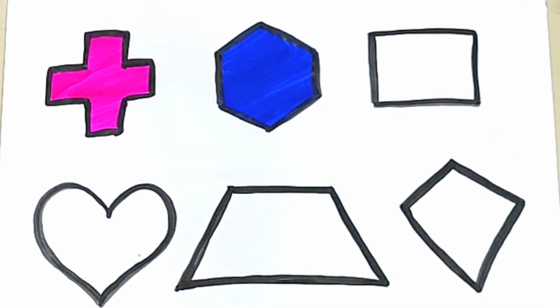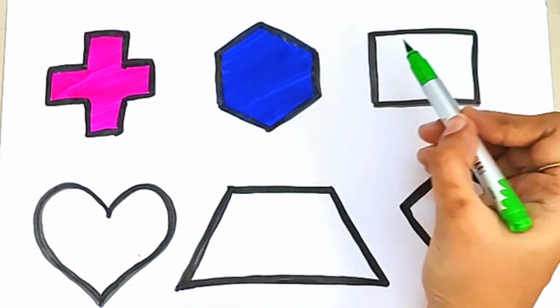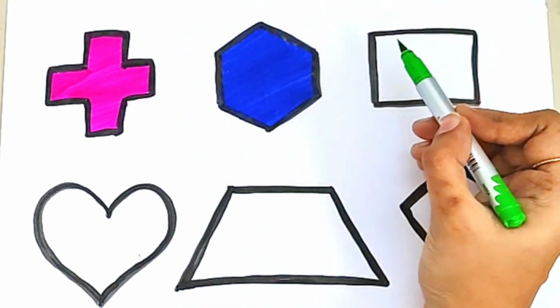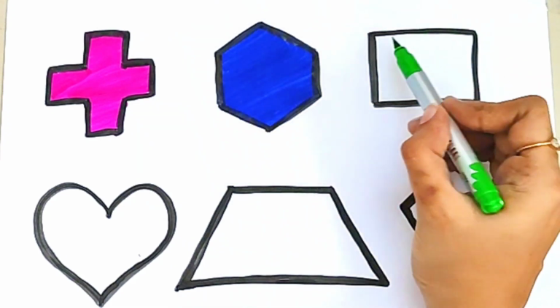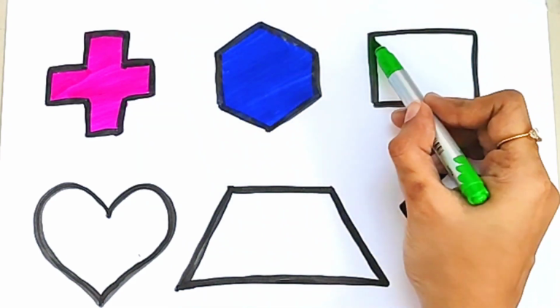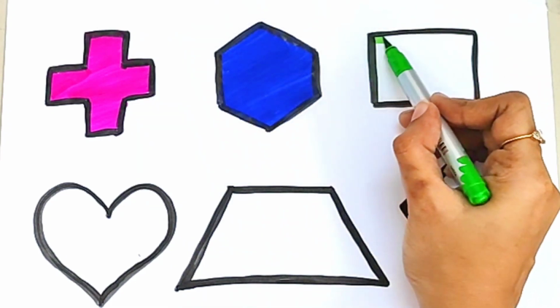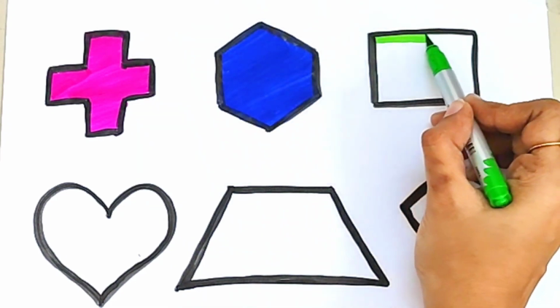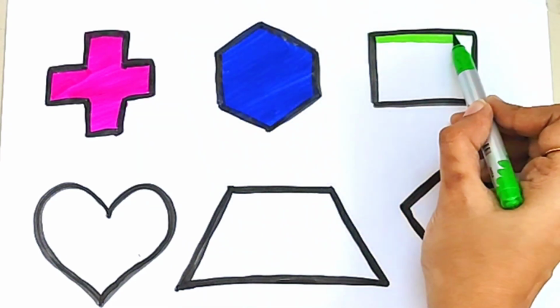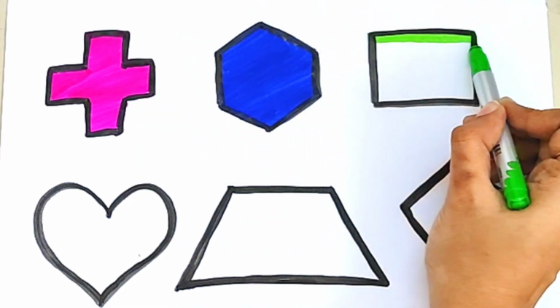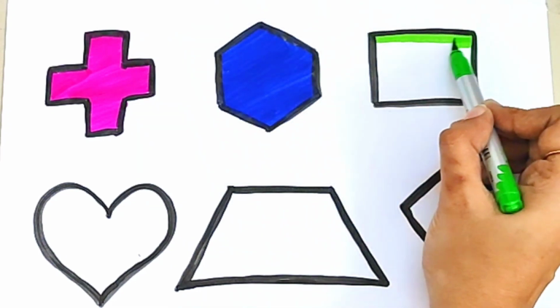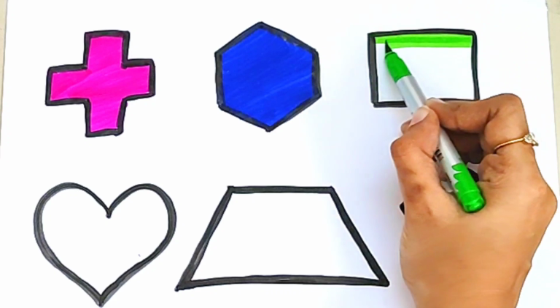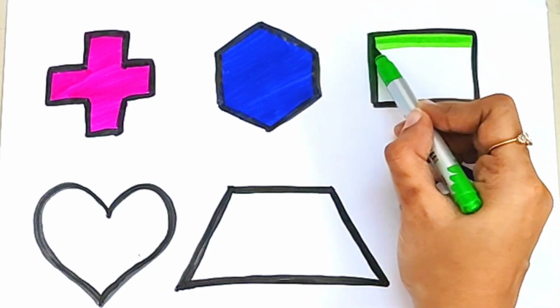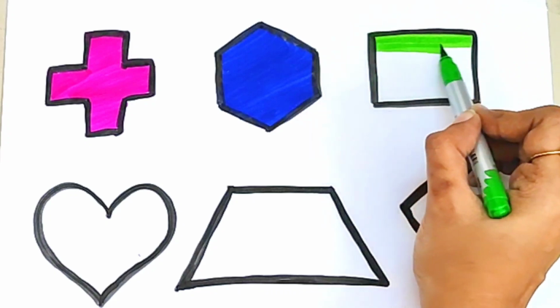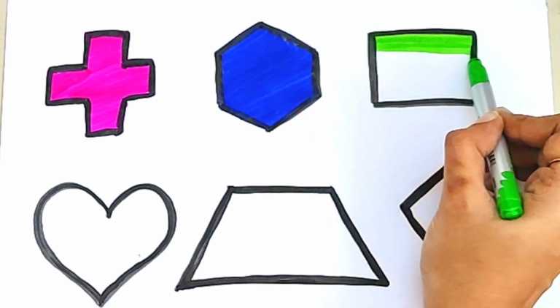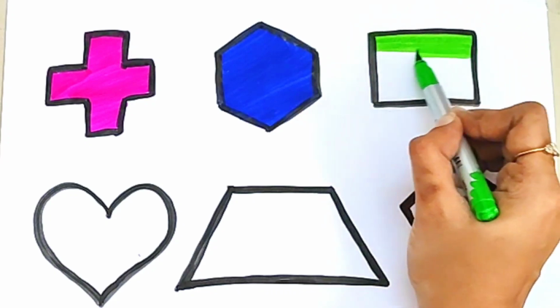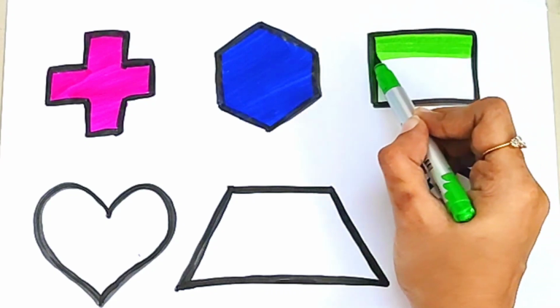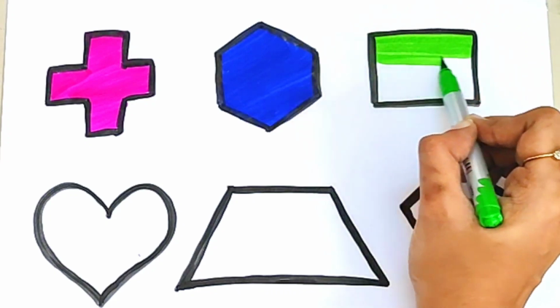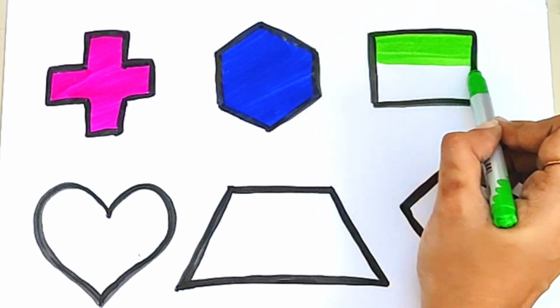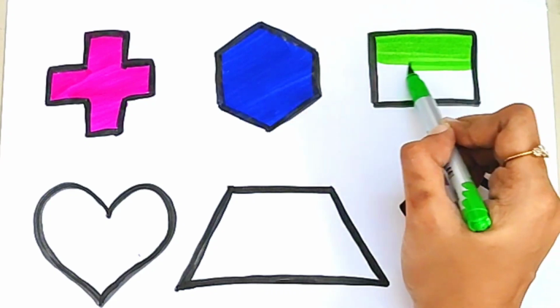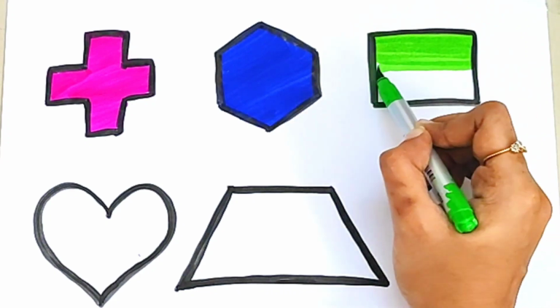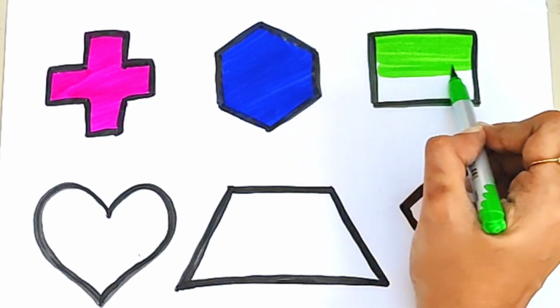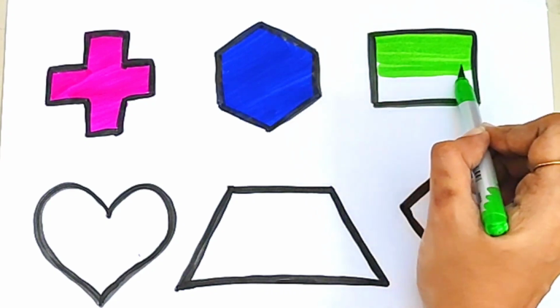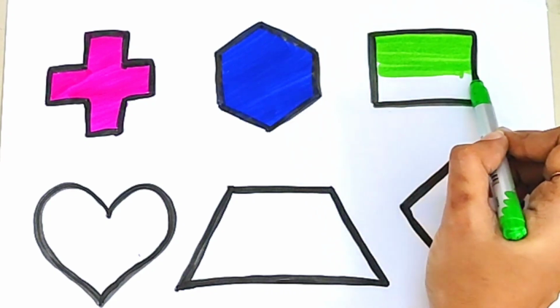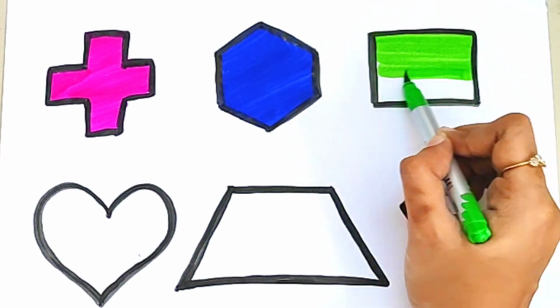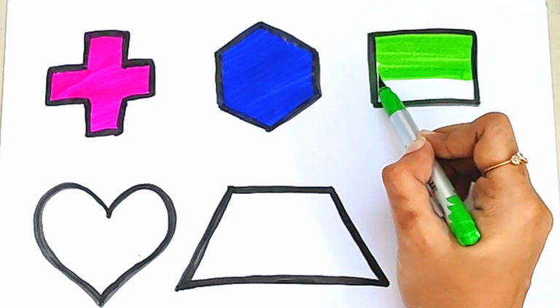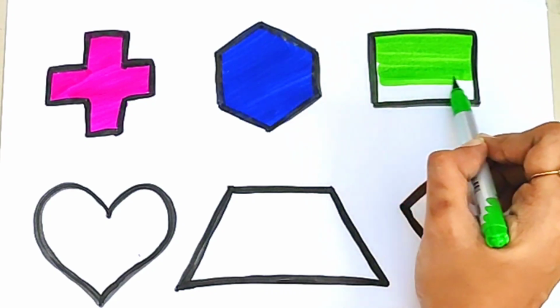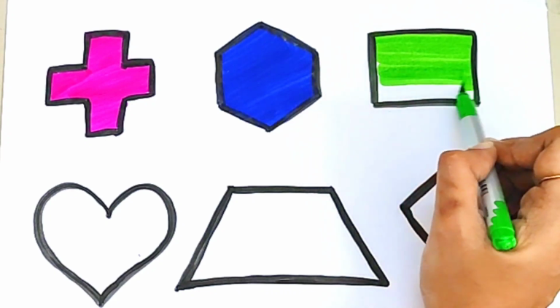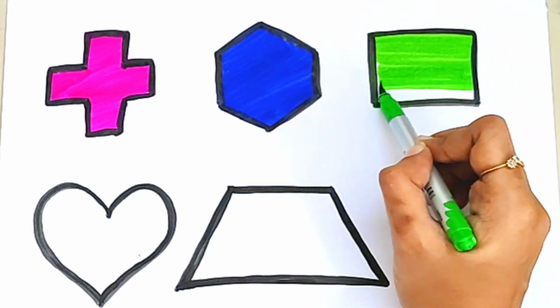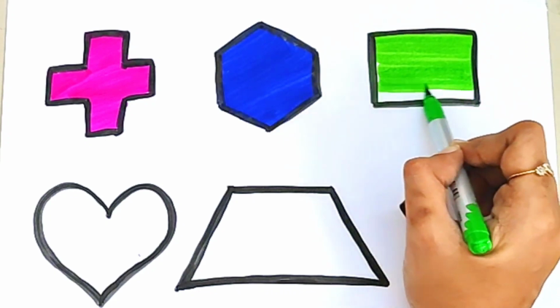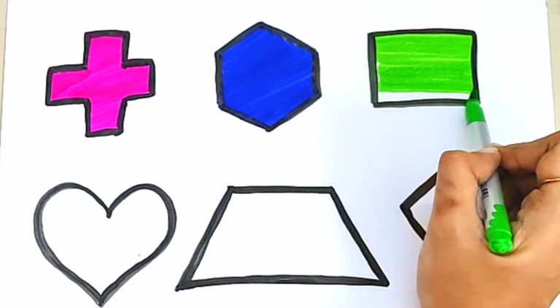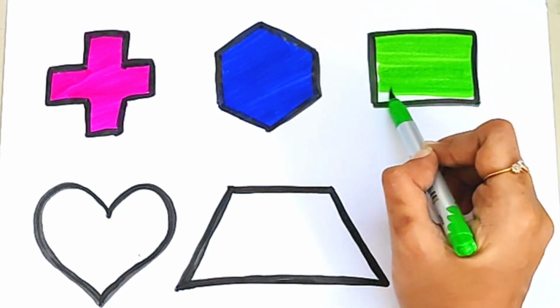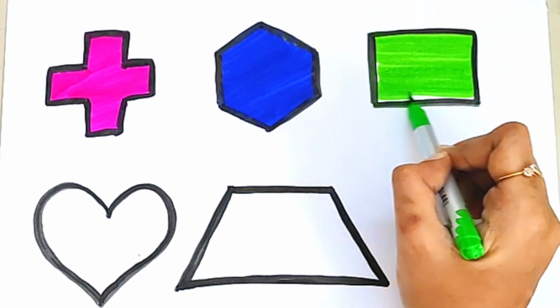Light green color. Light green color. Green square.